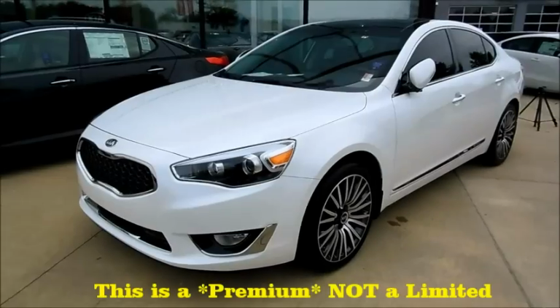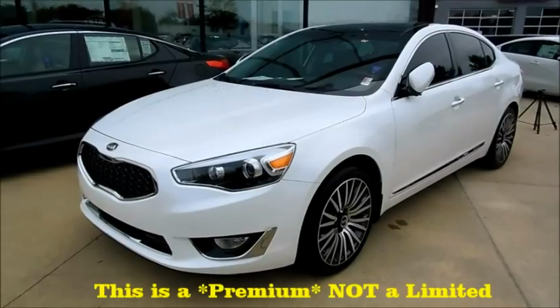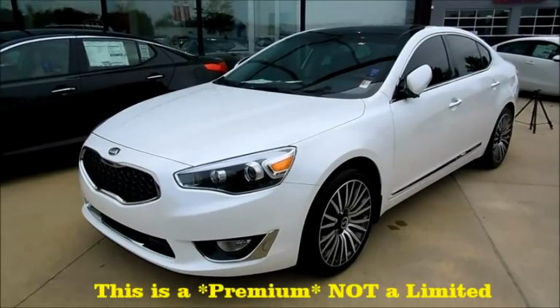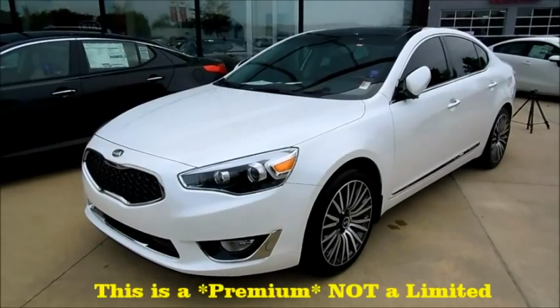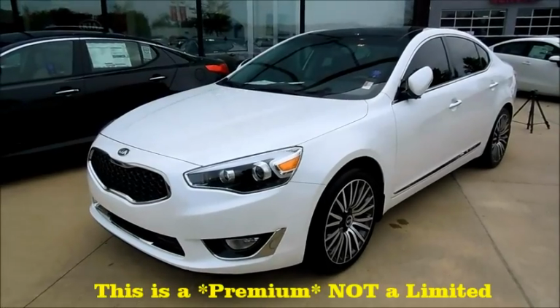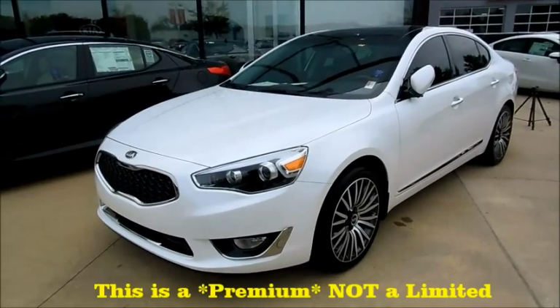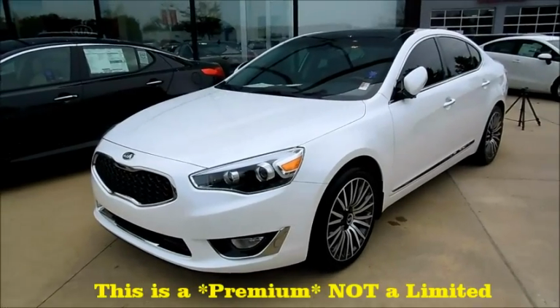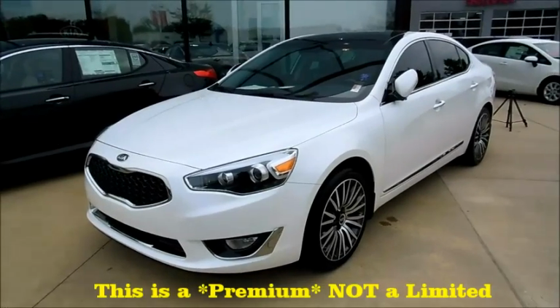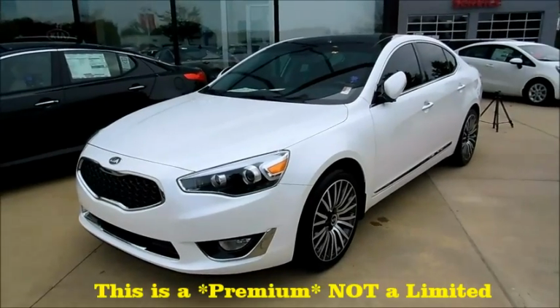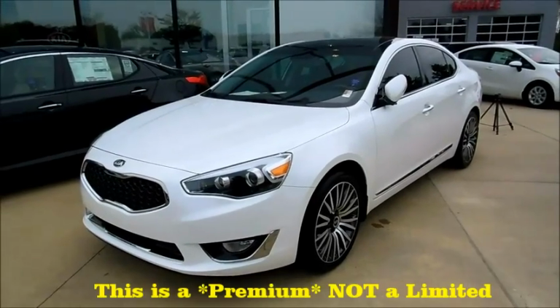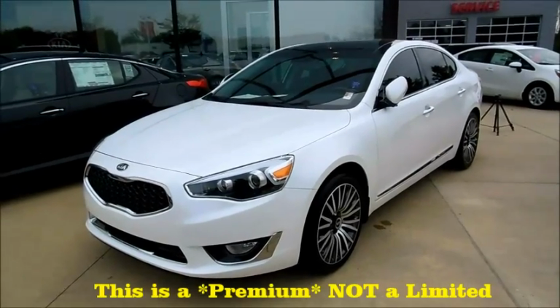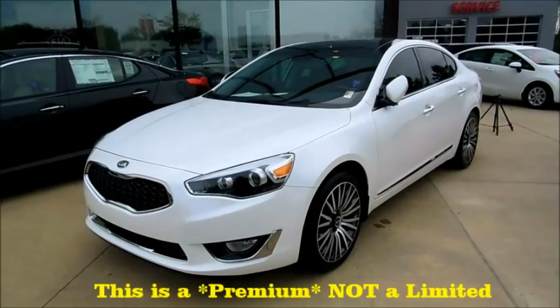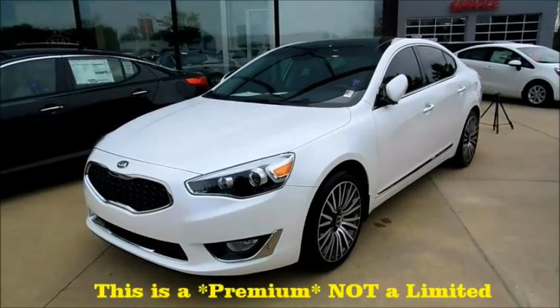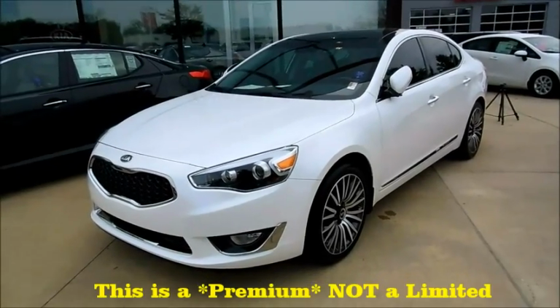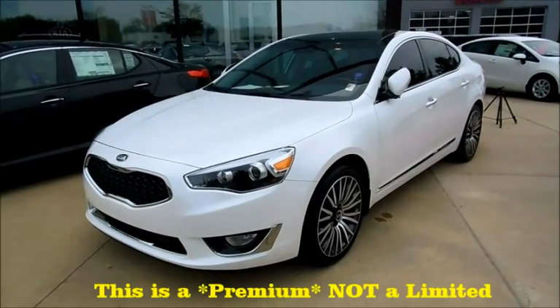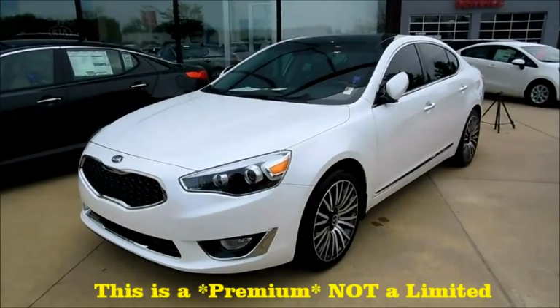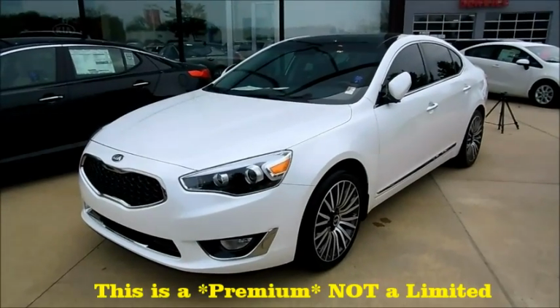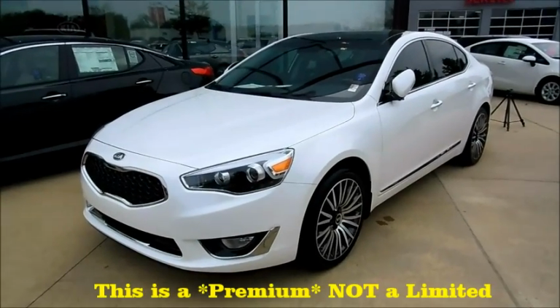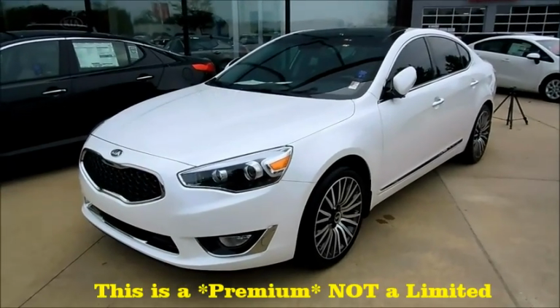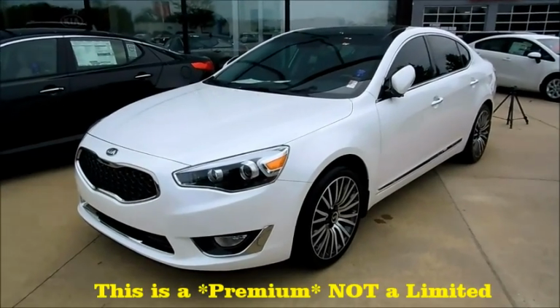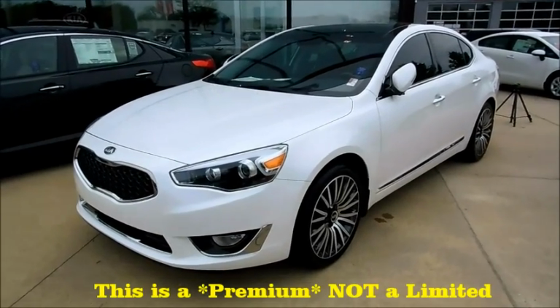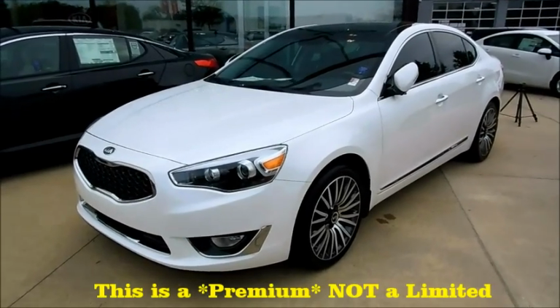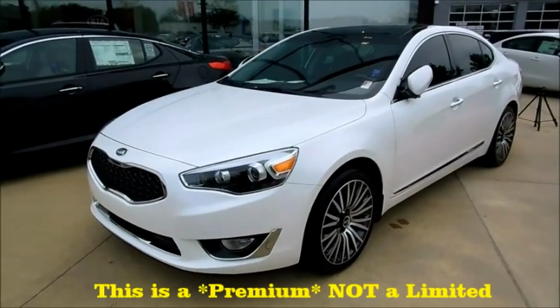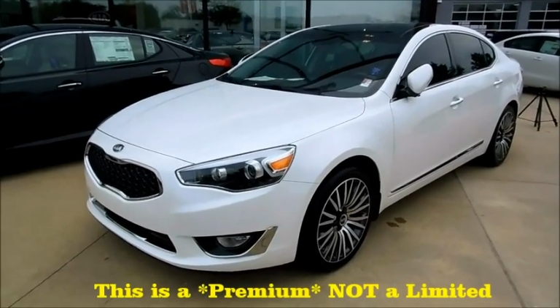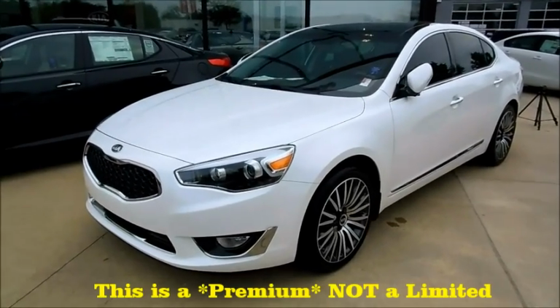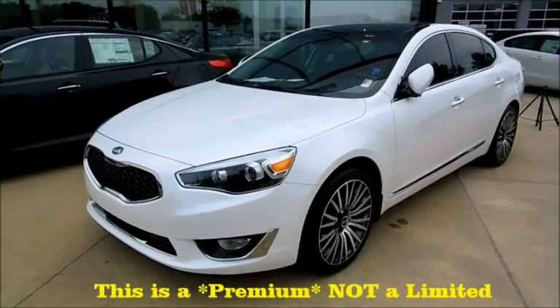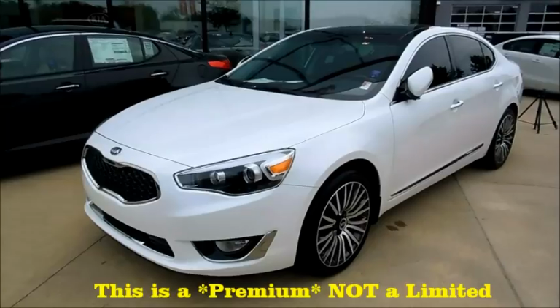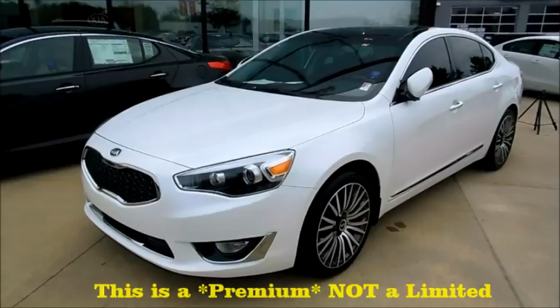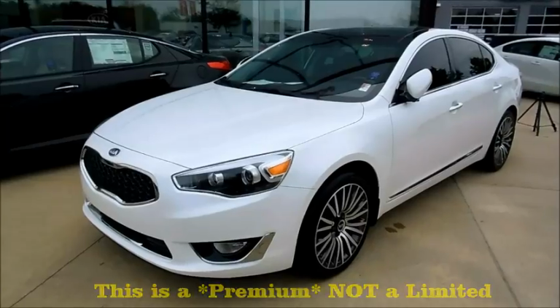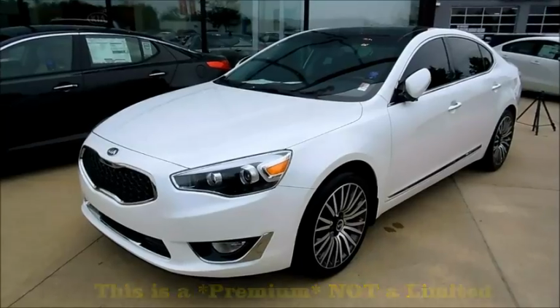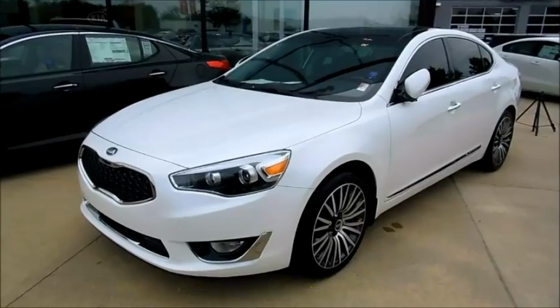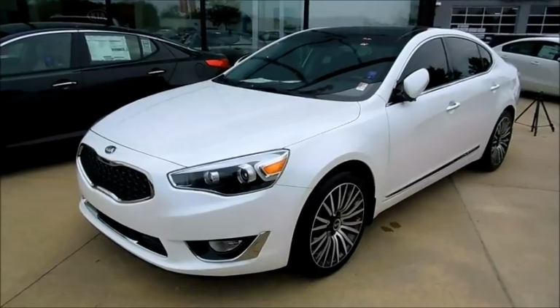Hey everybody, what's going on? Today, let's take a look at the 2015 Kia Cadenza Limited.